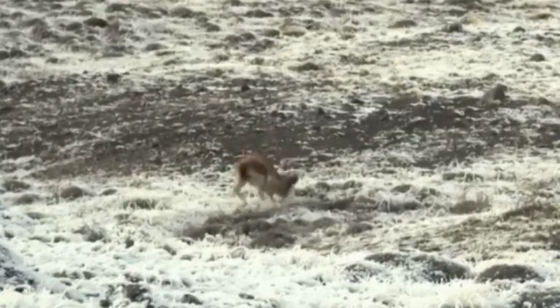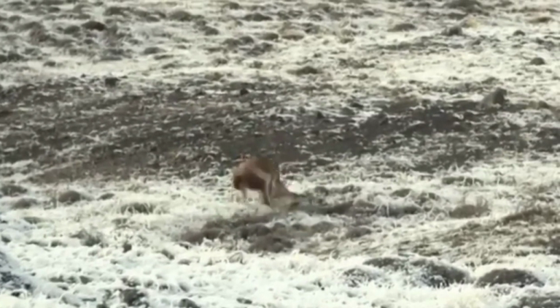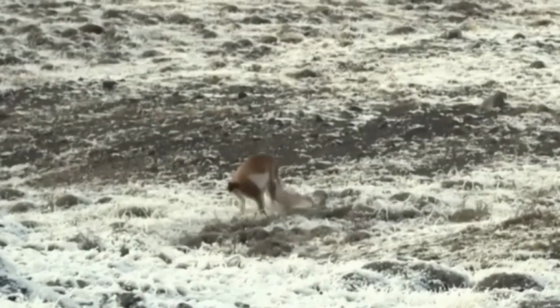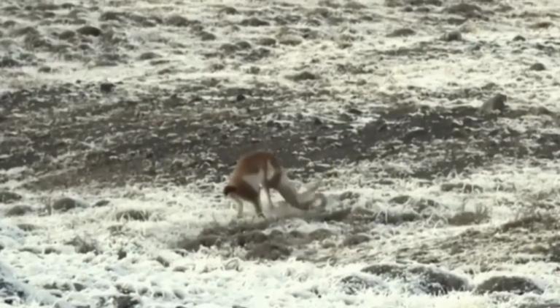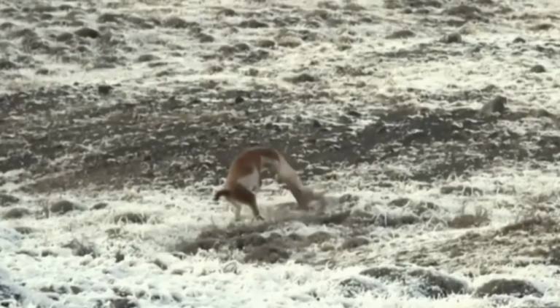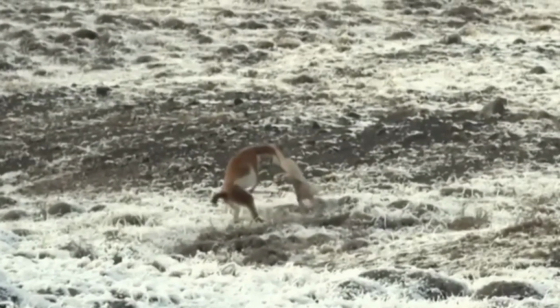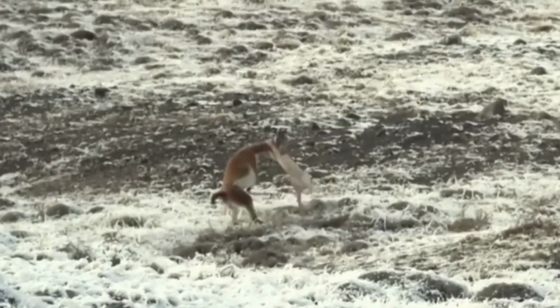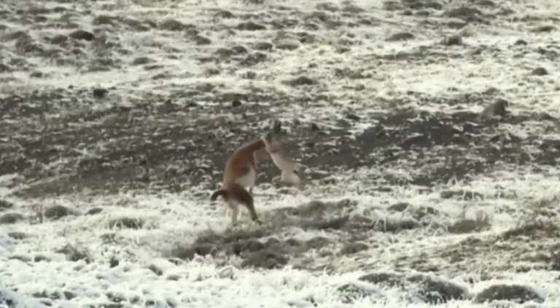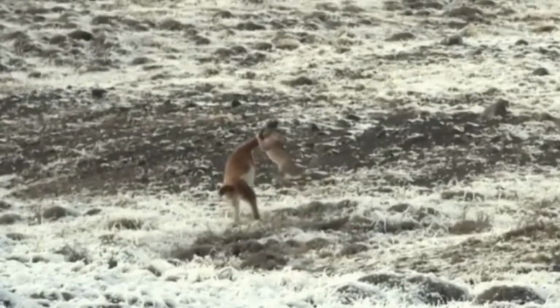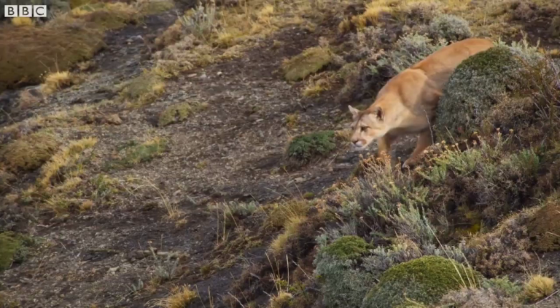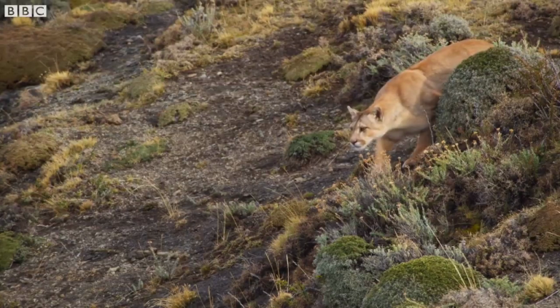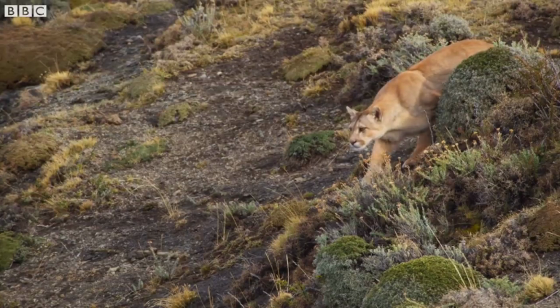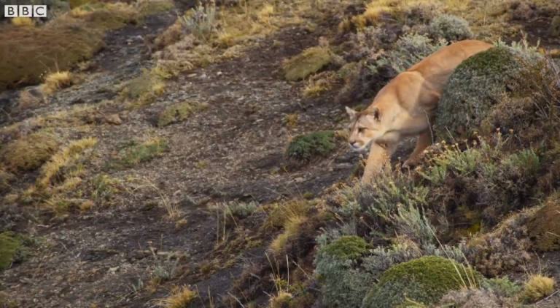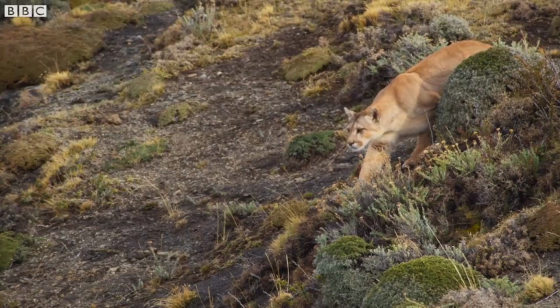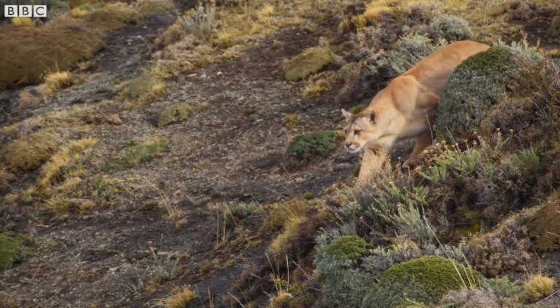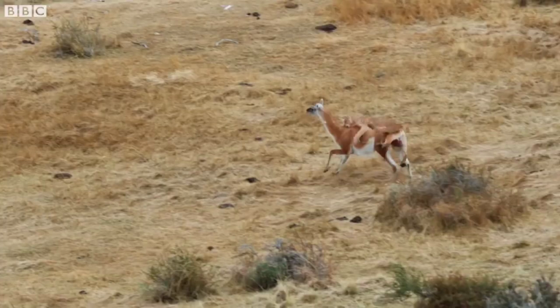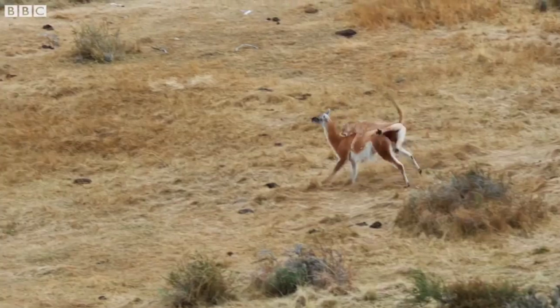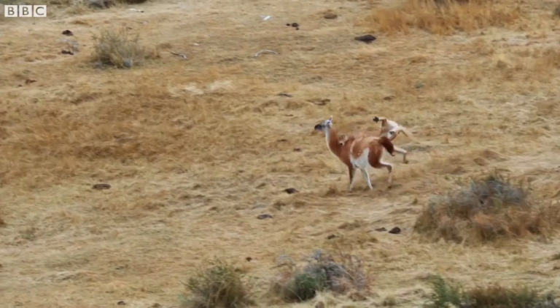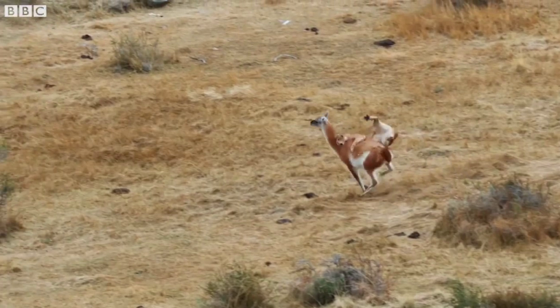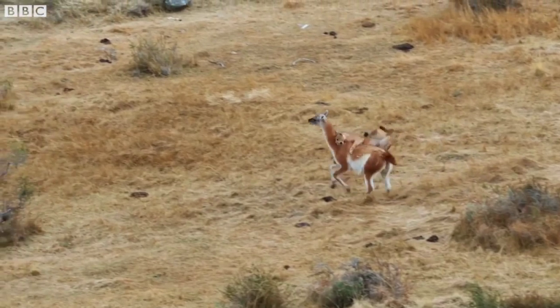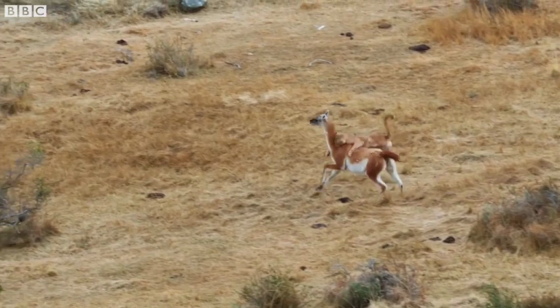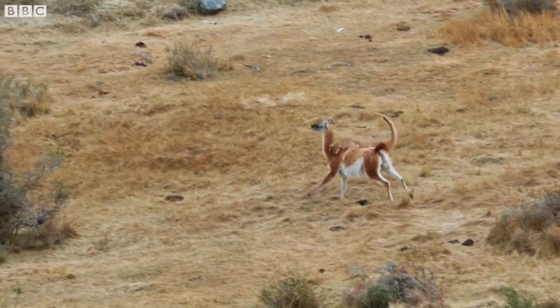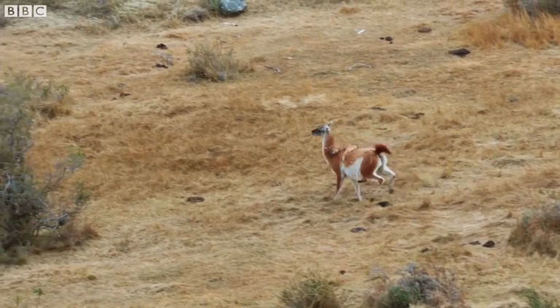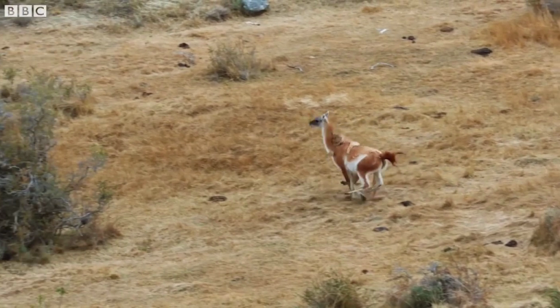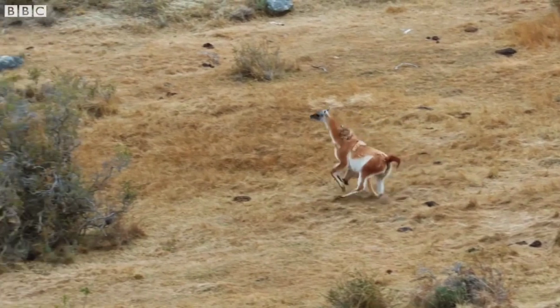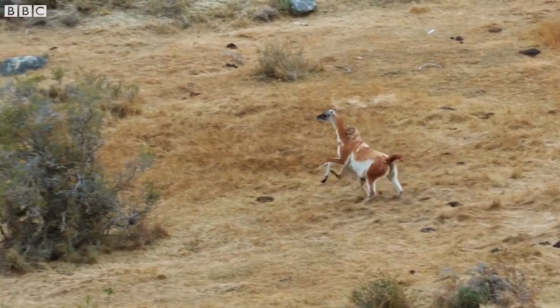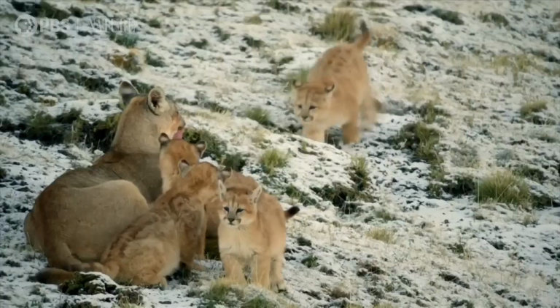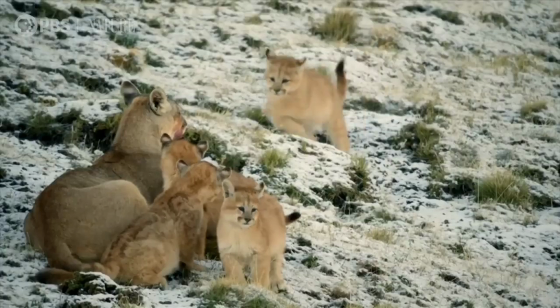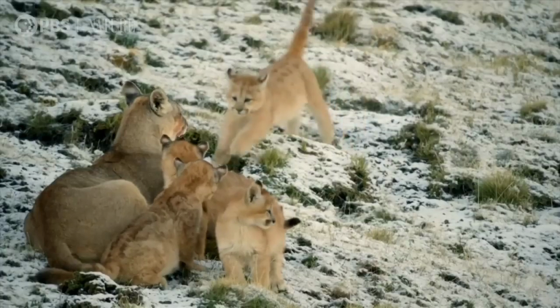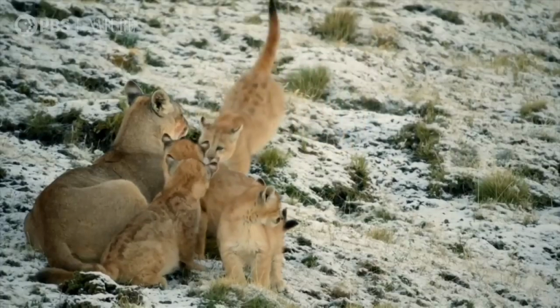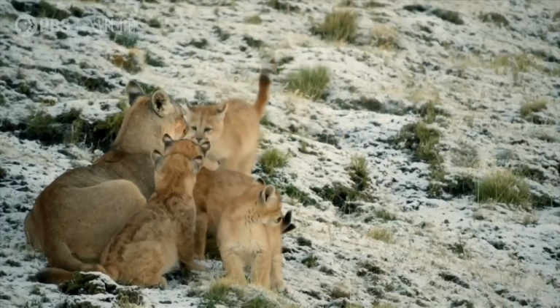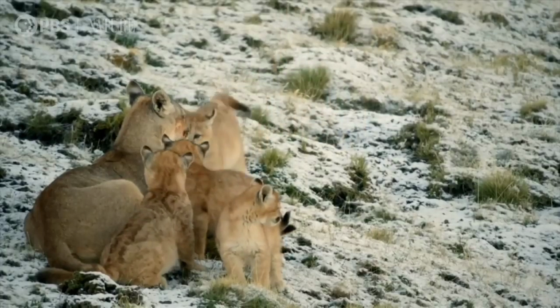The puma is more muscular, has bigger canine teeth and claws, and several other advantages that would make it win the battle easily.